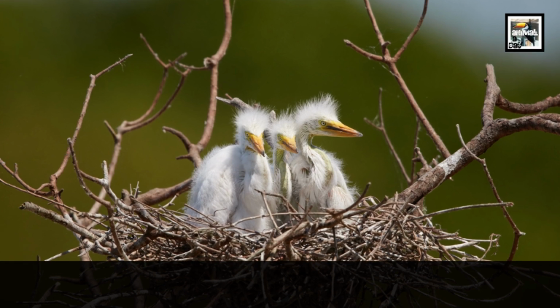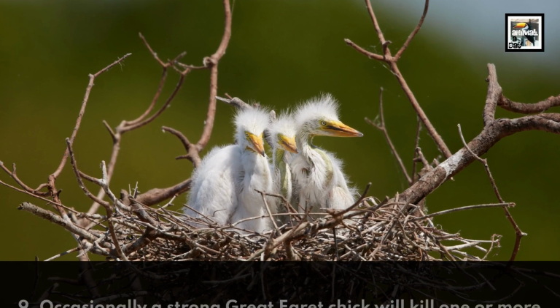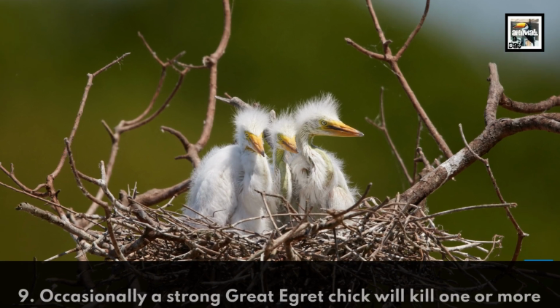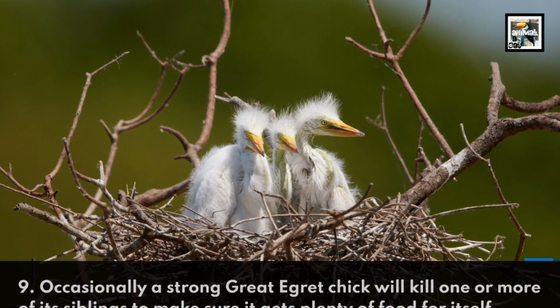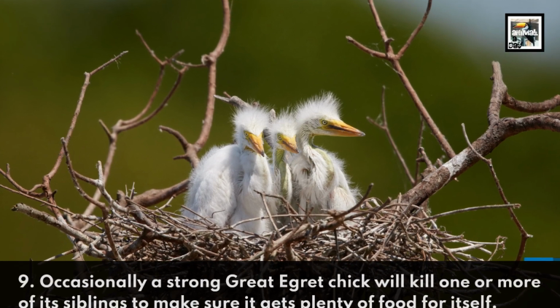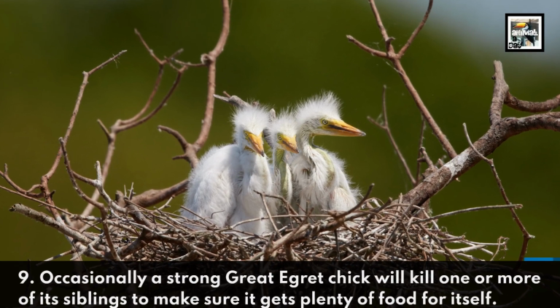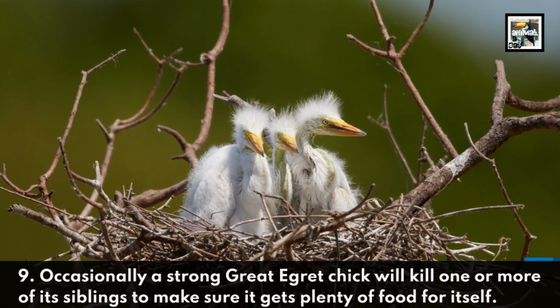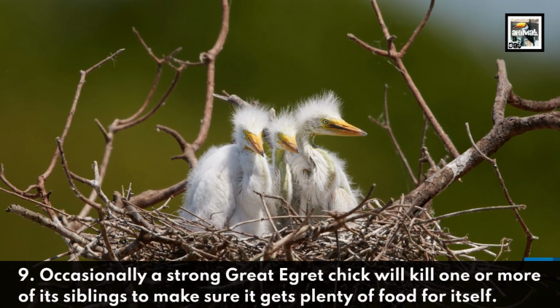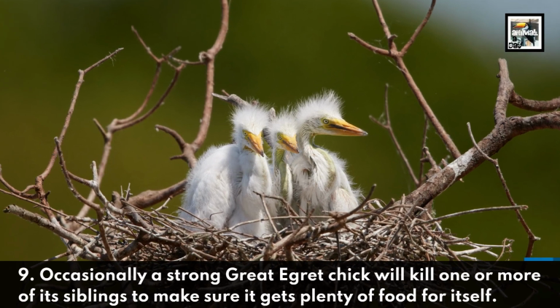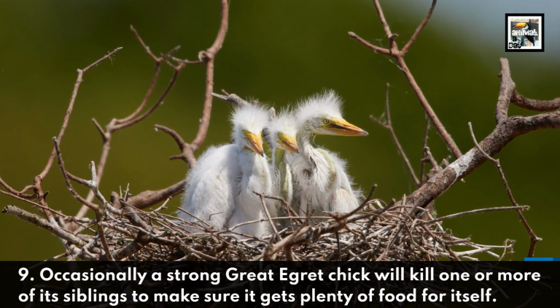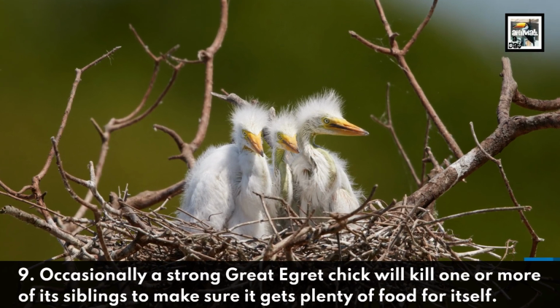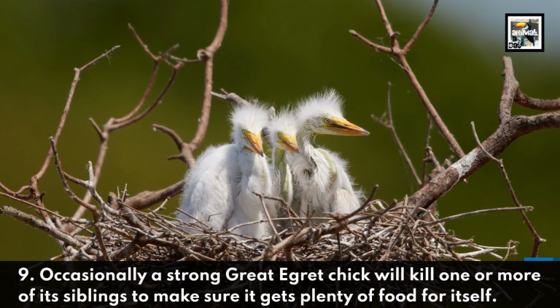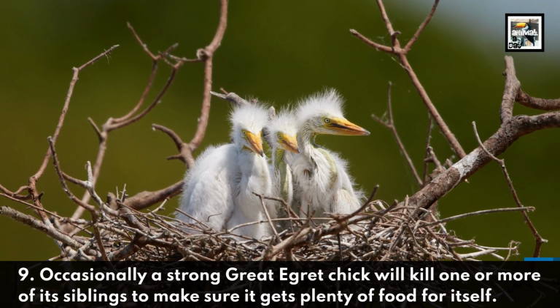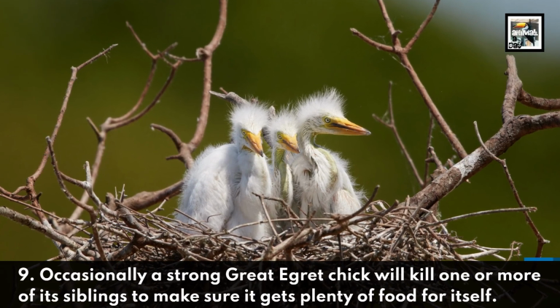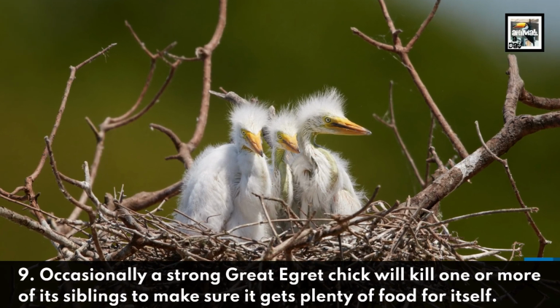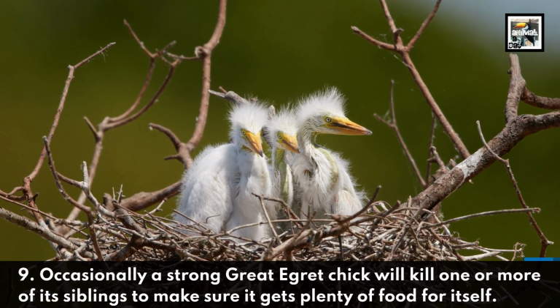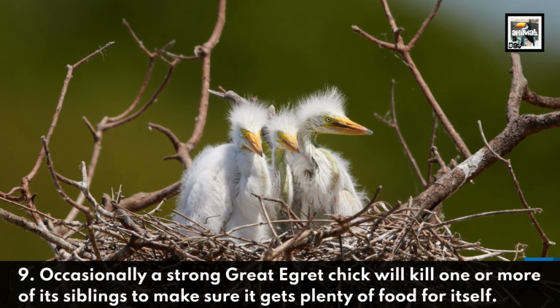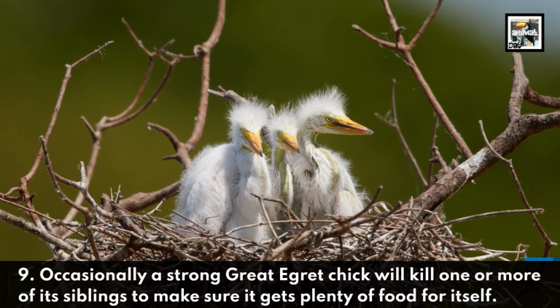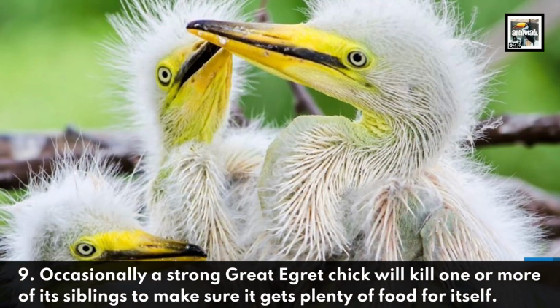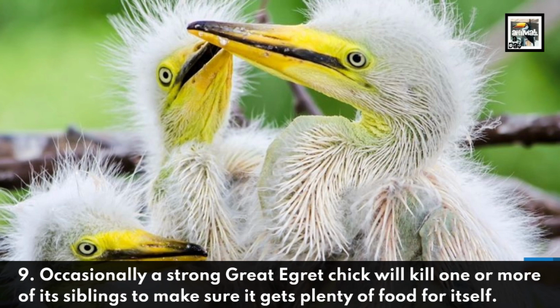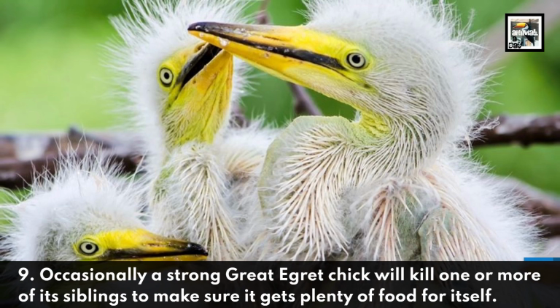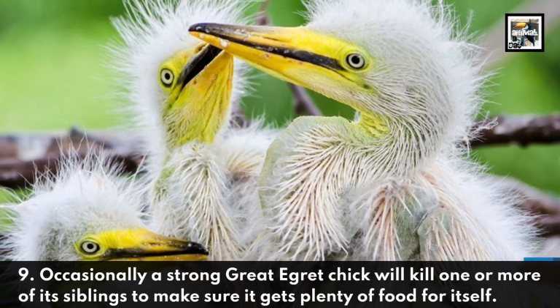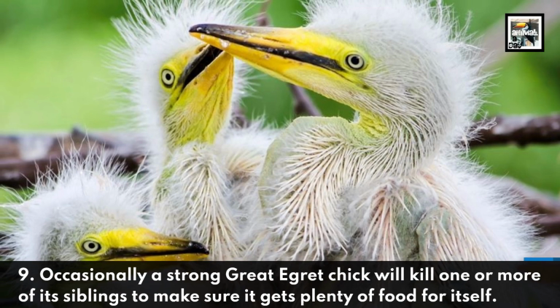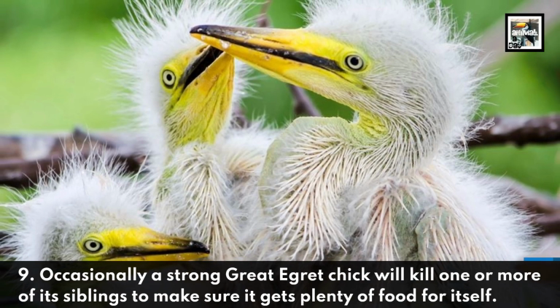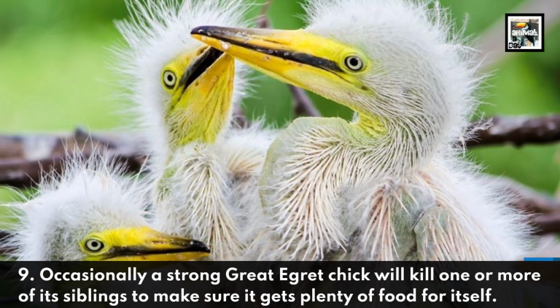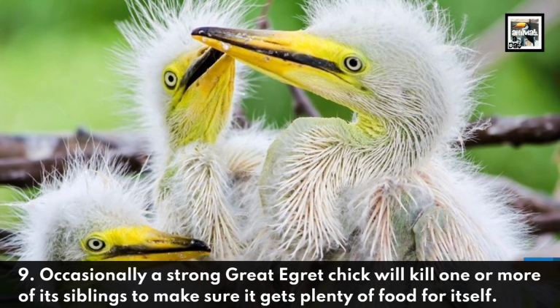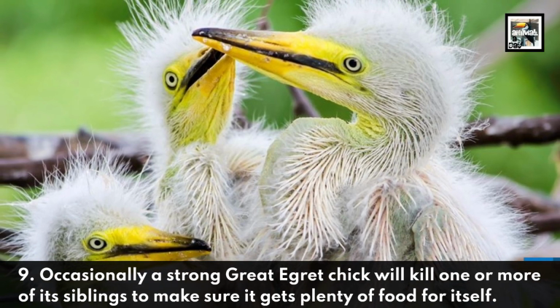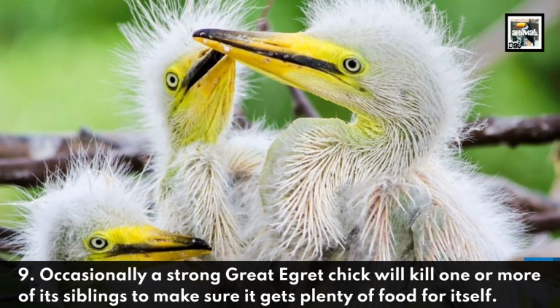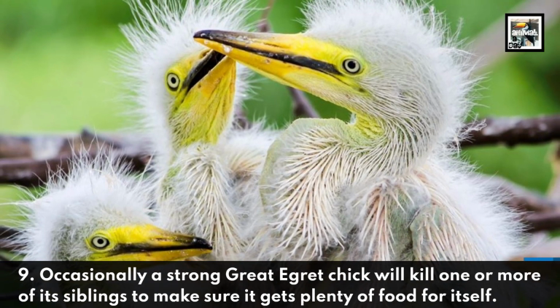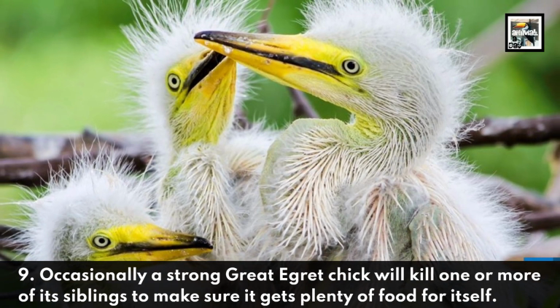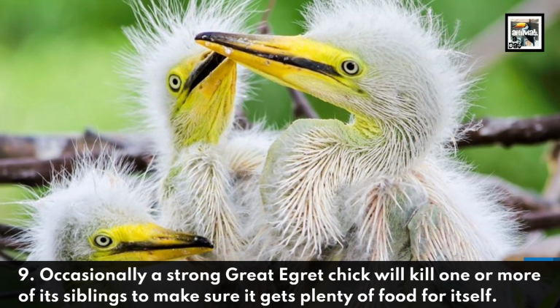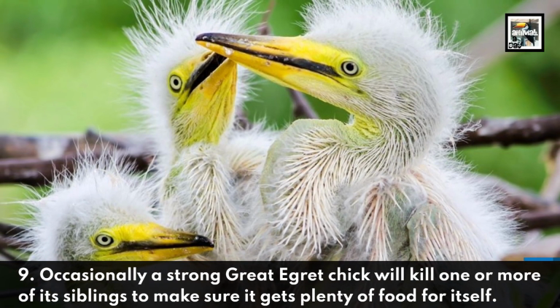9. Occasionally a strong Great Egret chick will kill one or more of its siblings to make sure it gets plenty of food for itself.